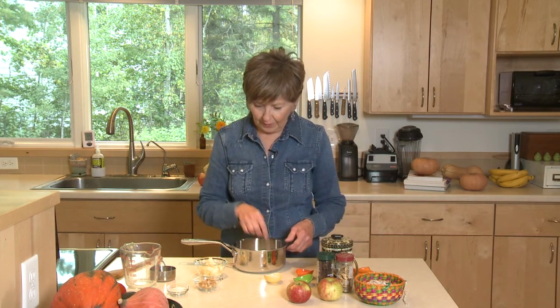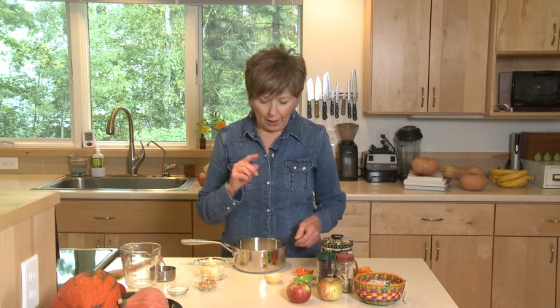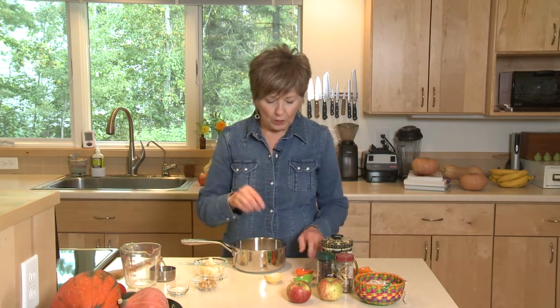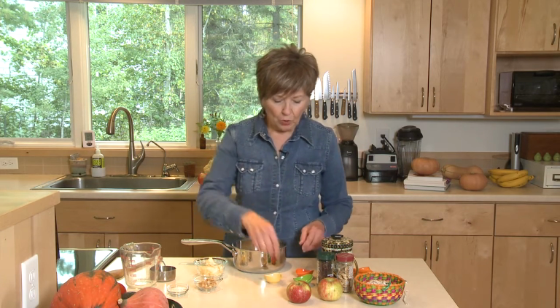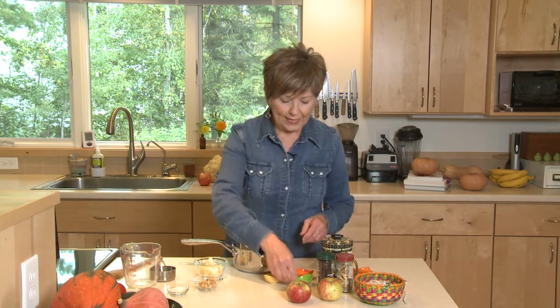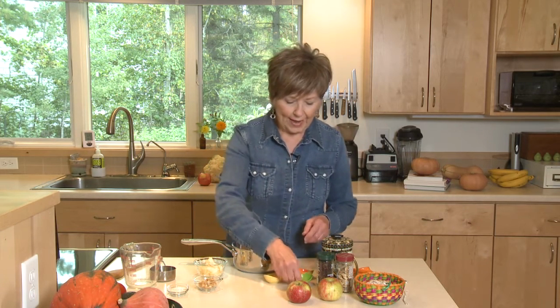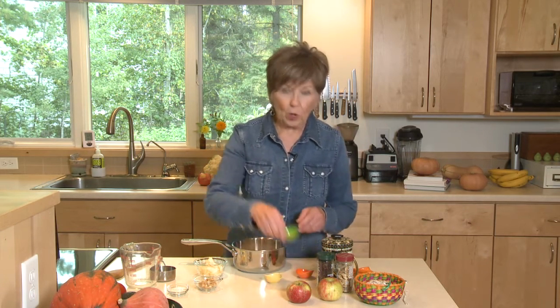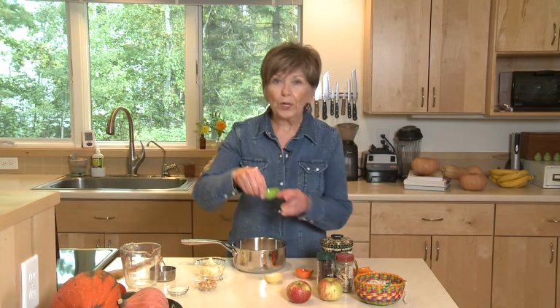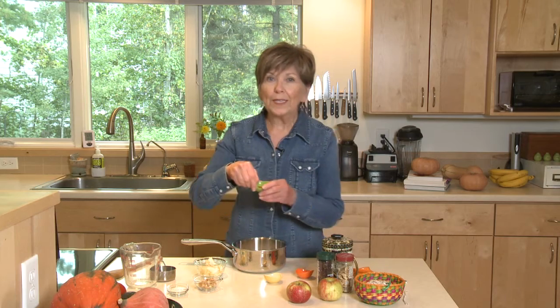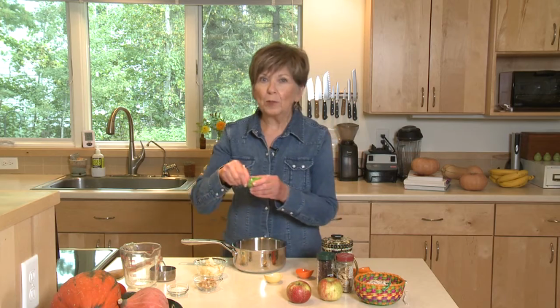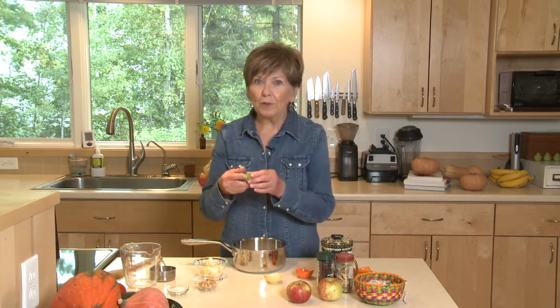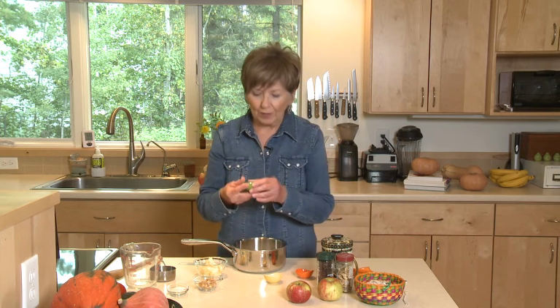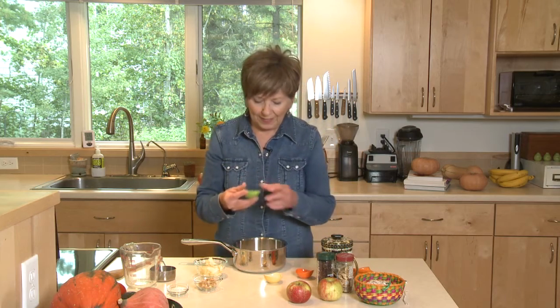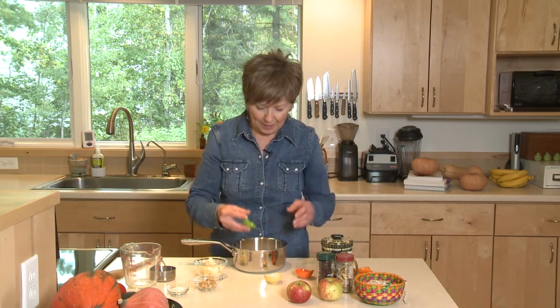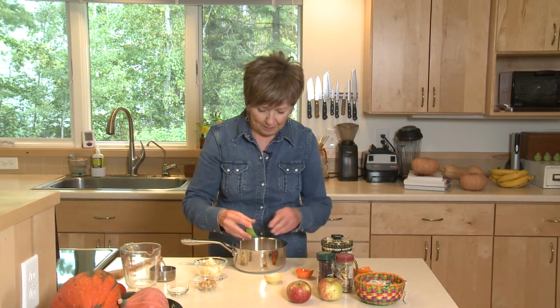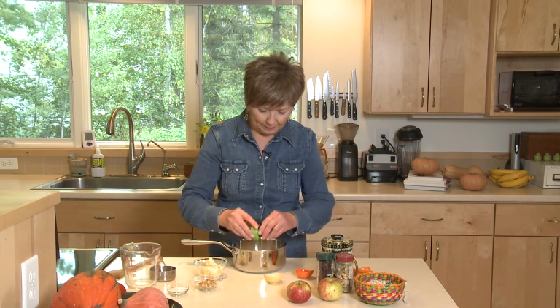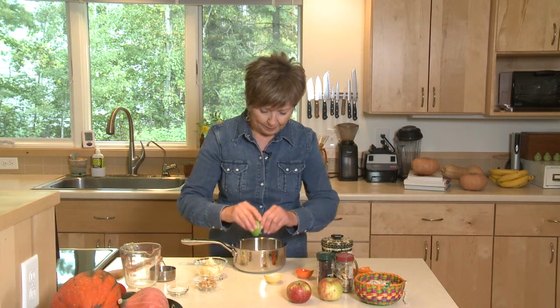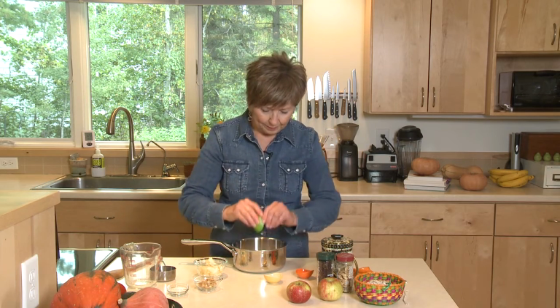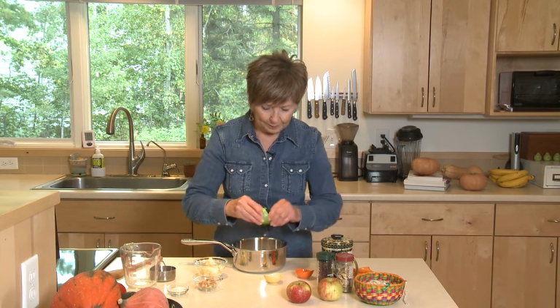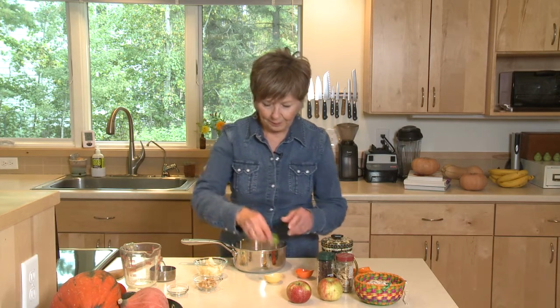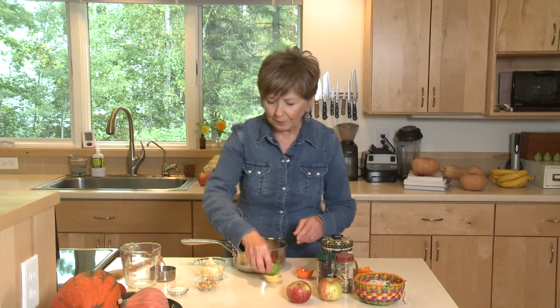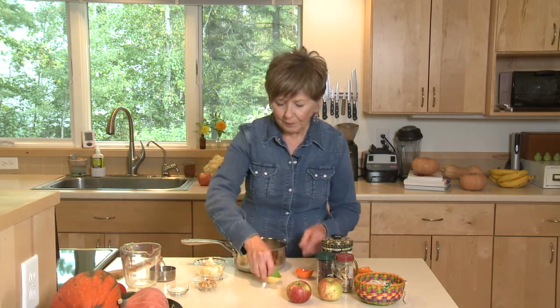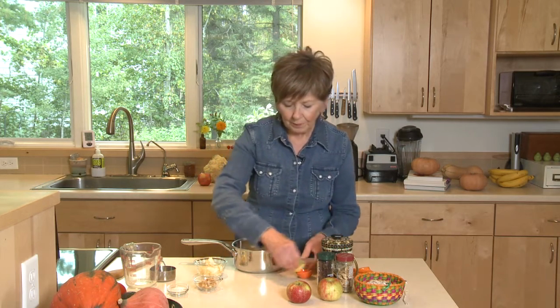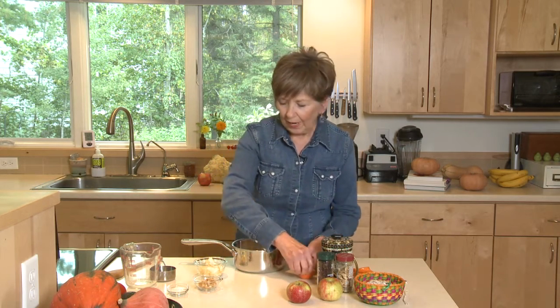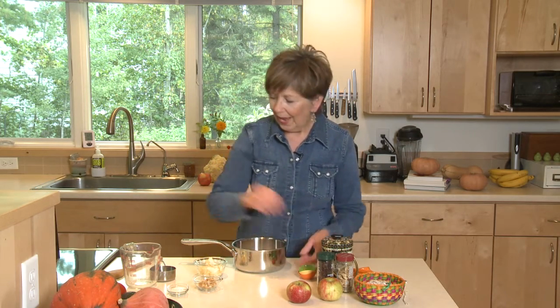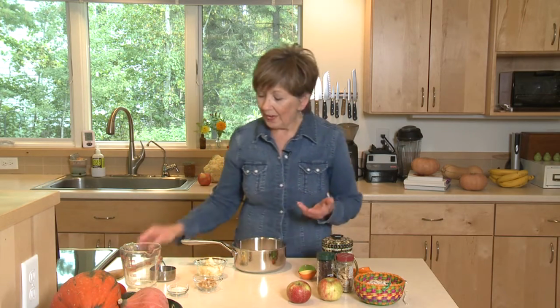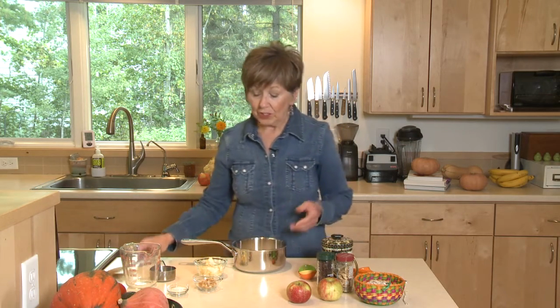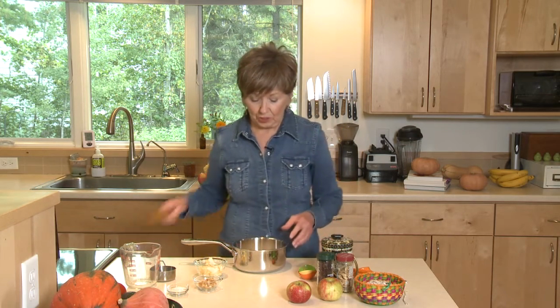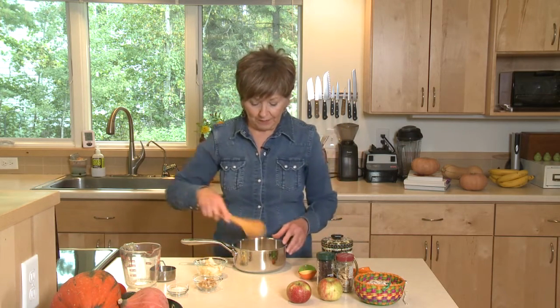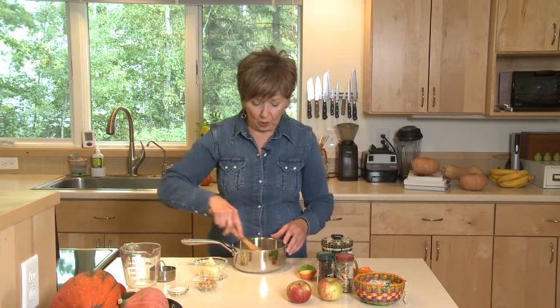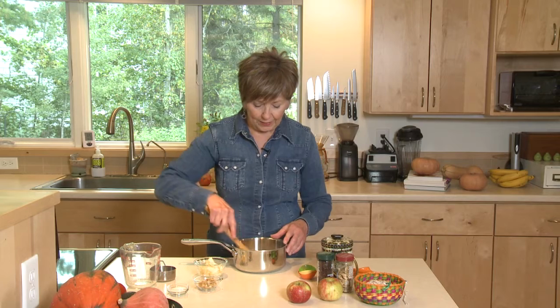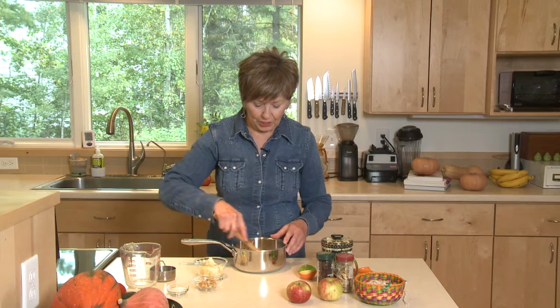I'm also going to add a quarter teaspoon of ground cinnamon, and then I'll just give it a quick stir.